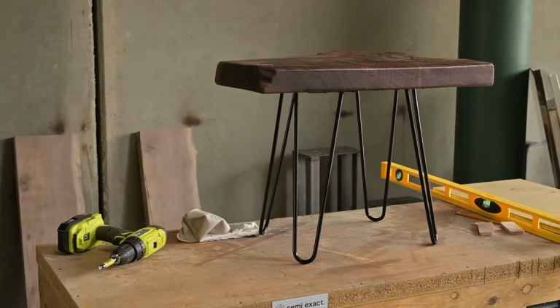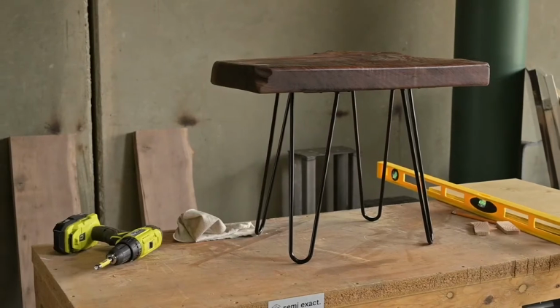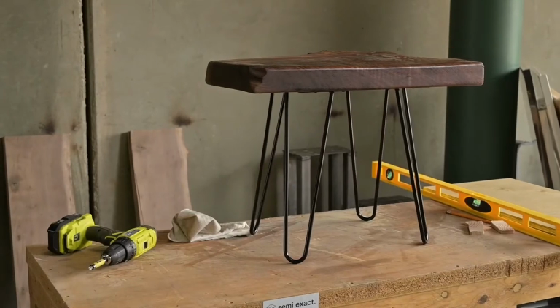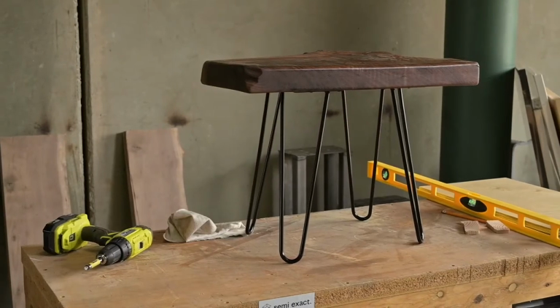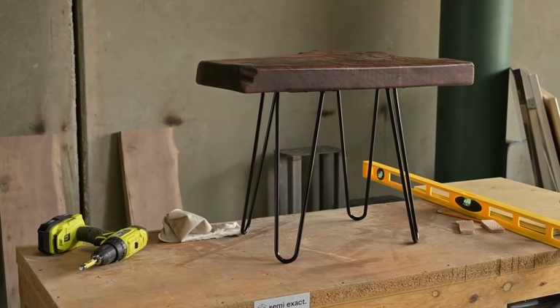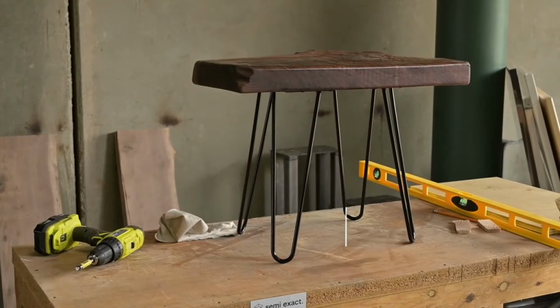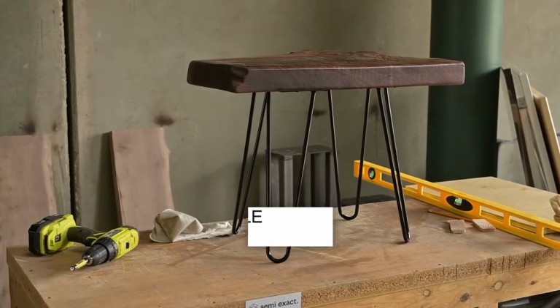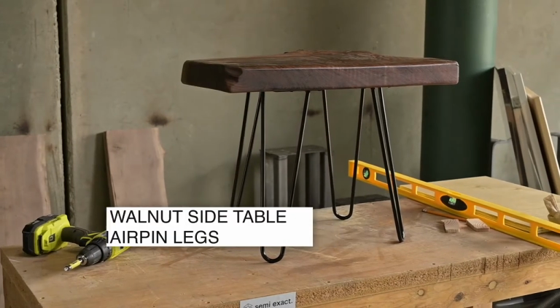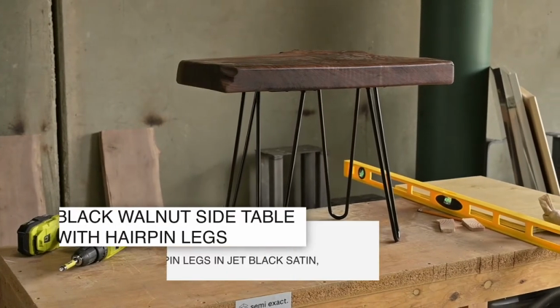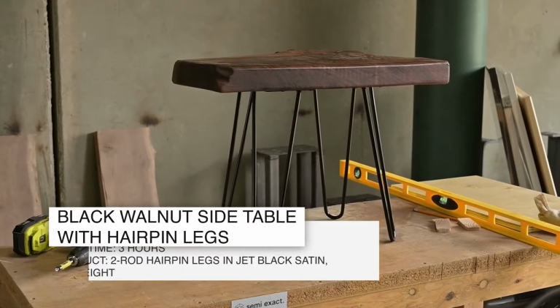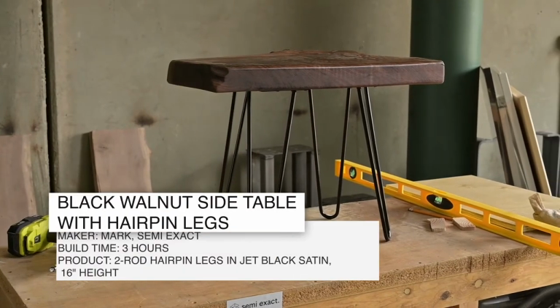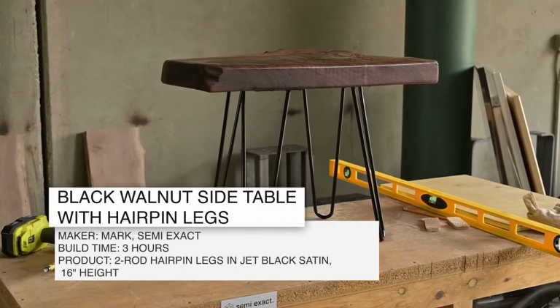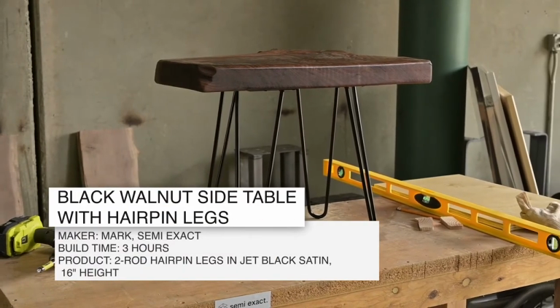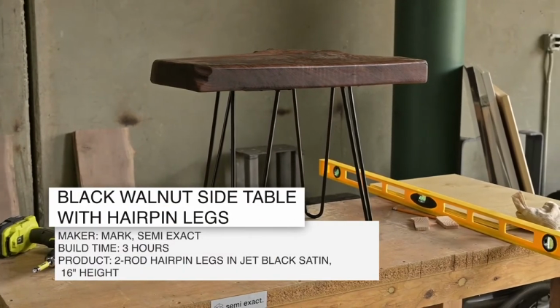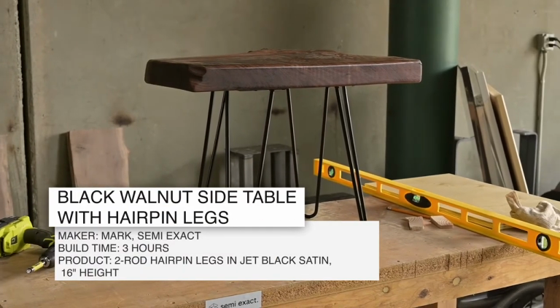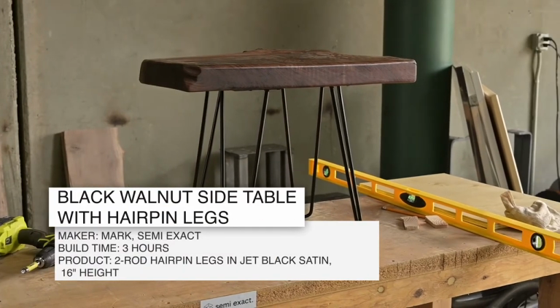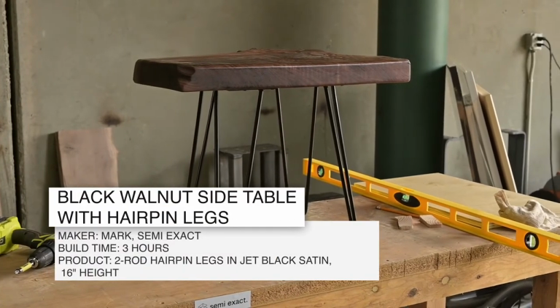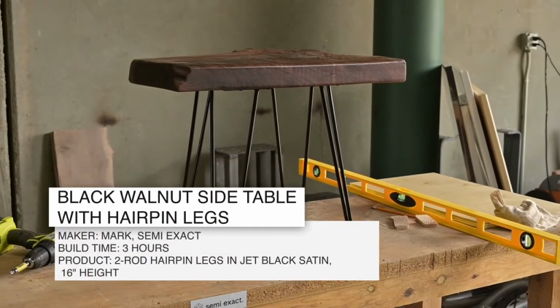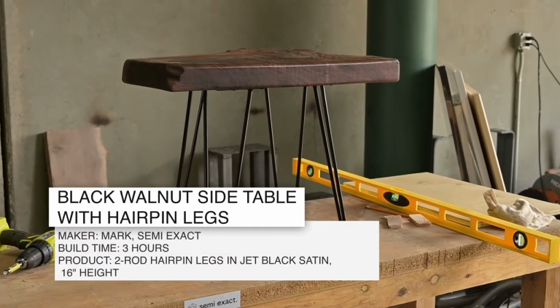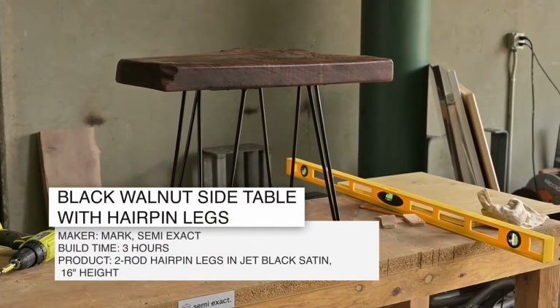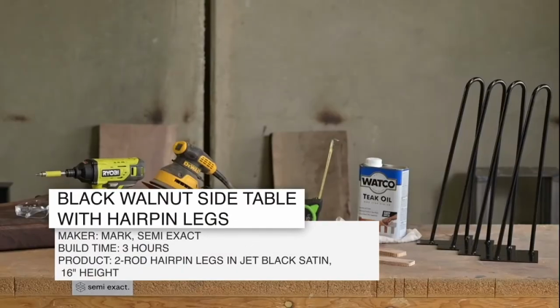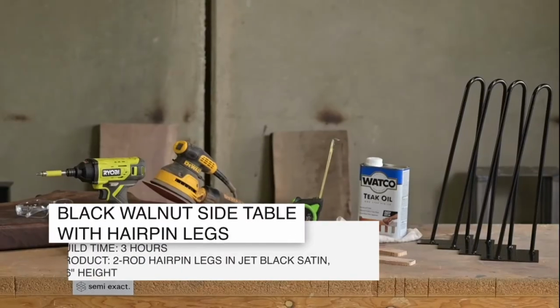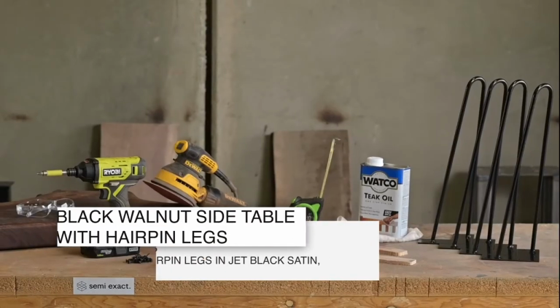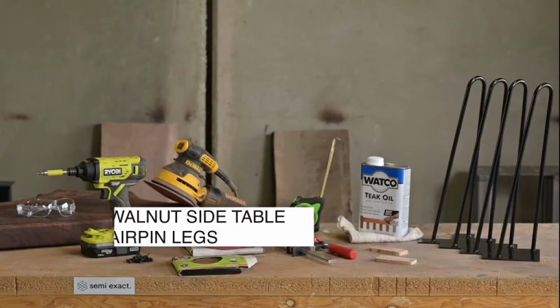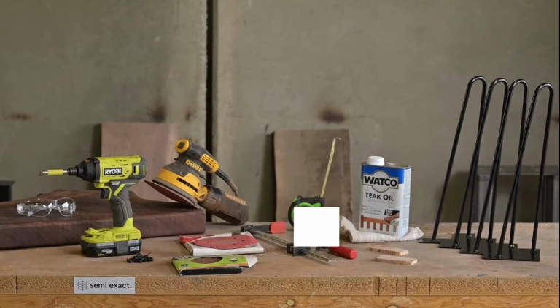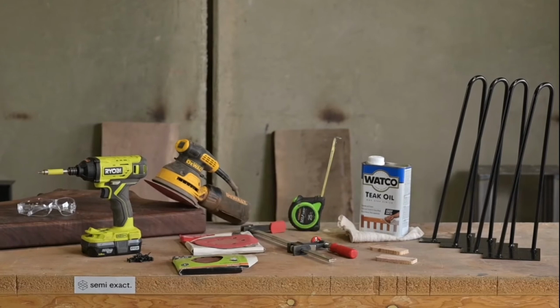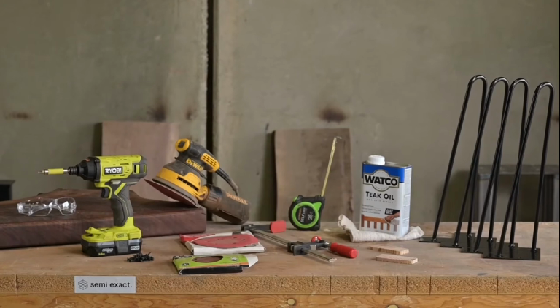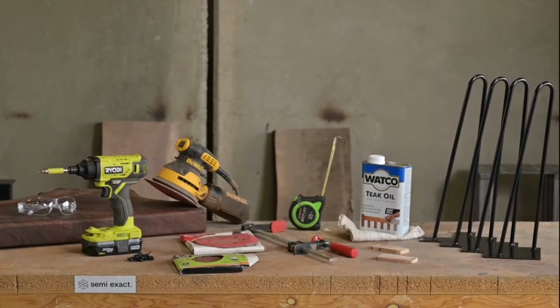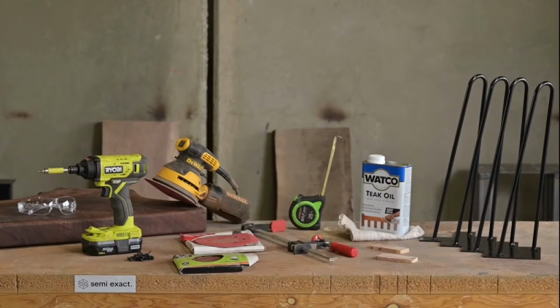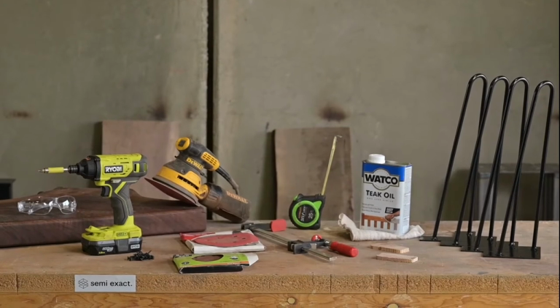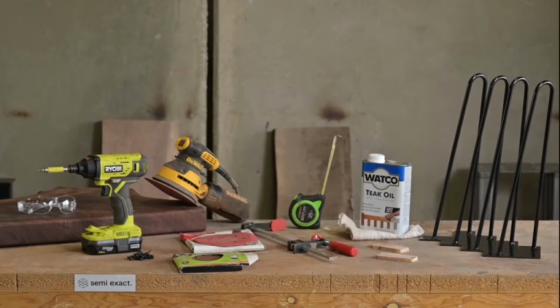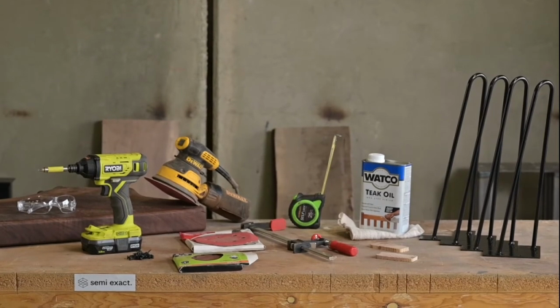Hey guys, we're building a table today. Here's all the tools and components you'll need for this build.